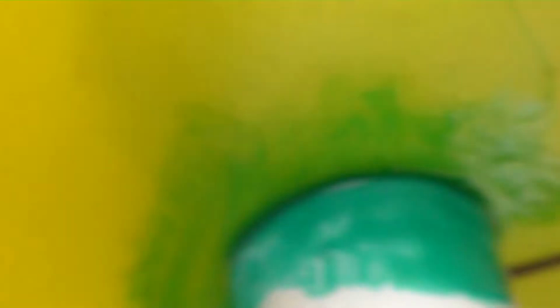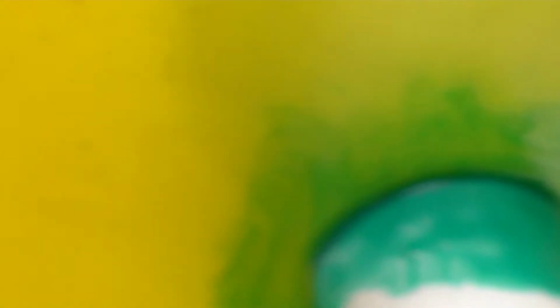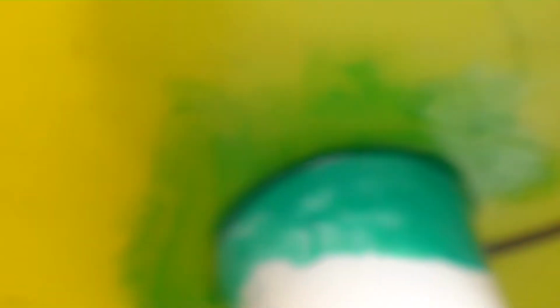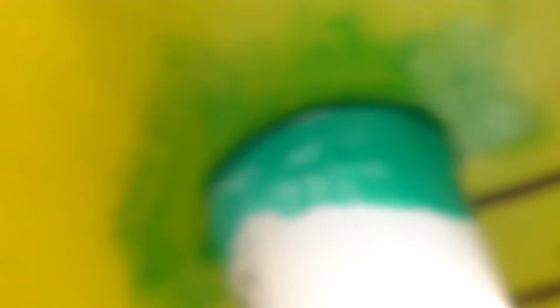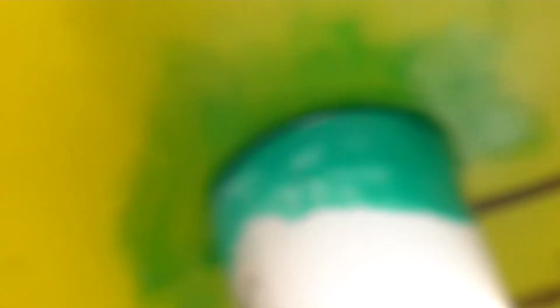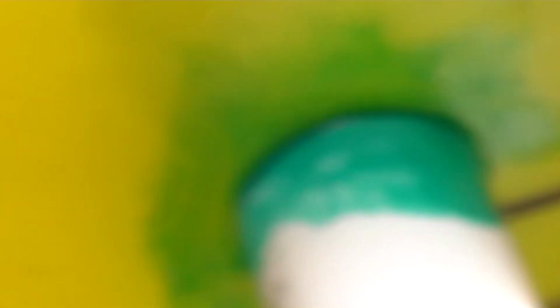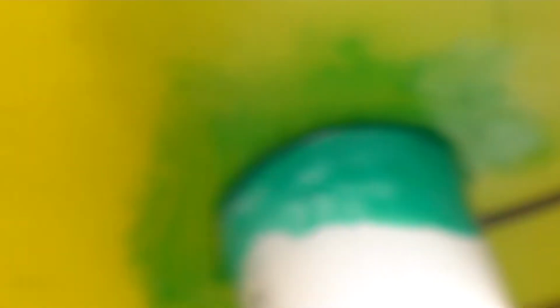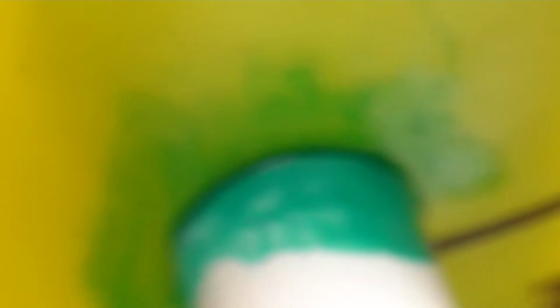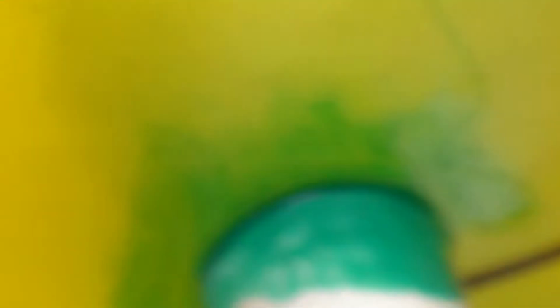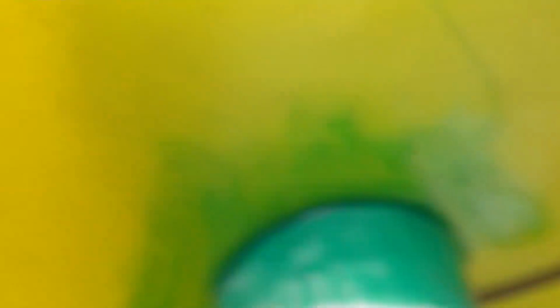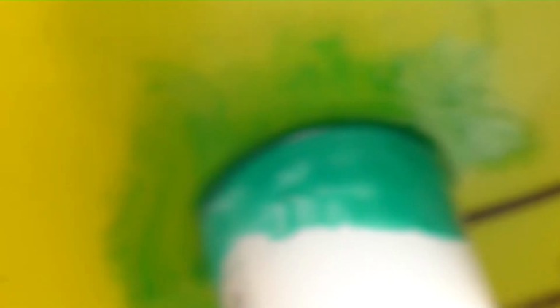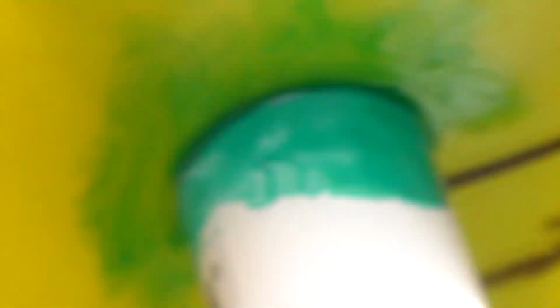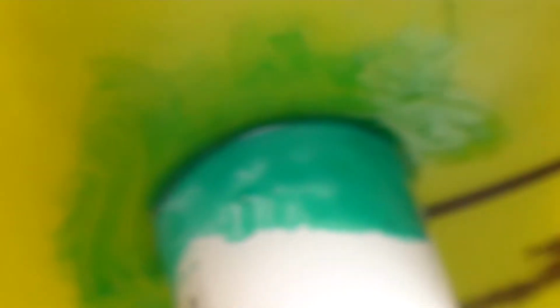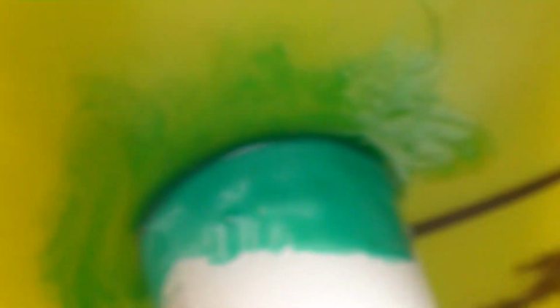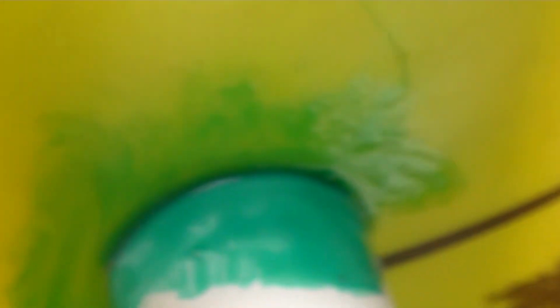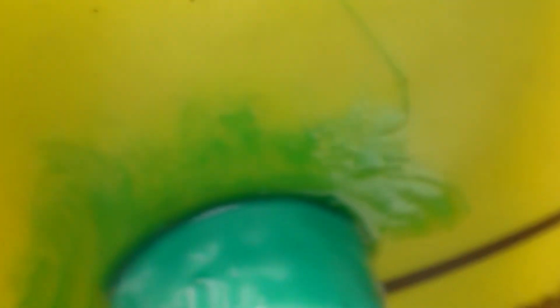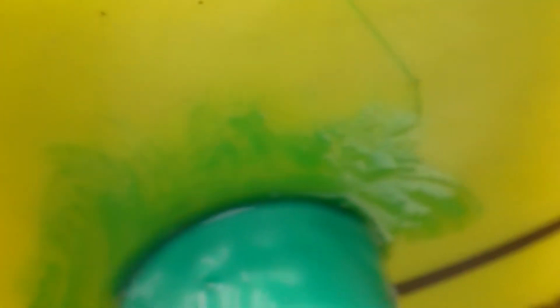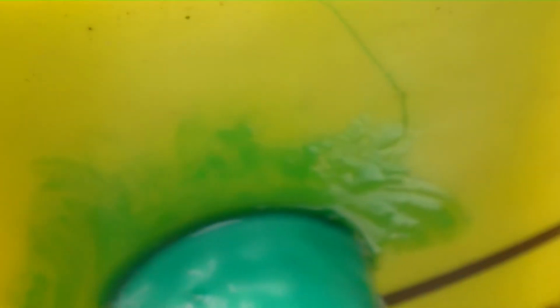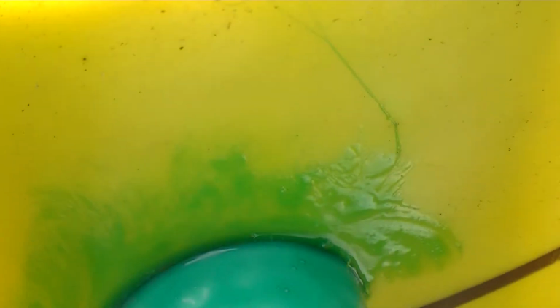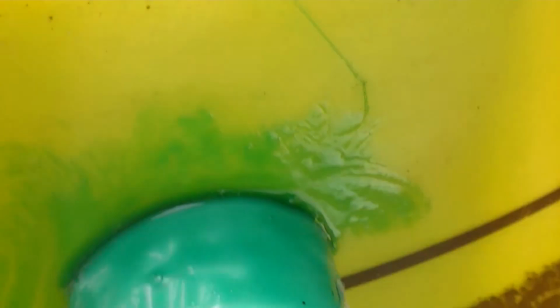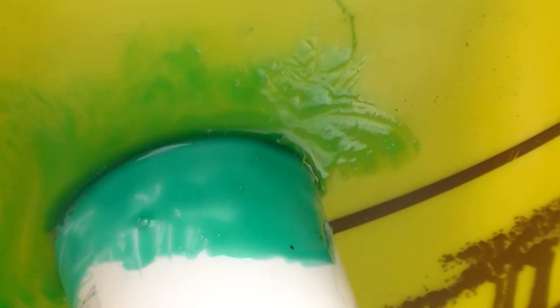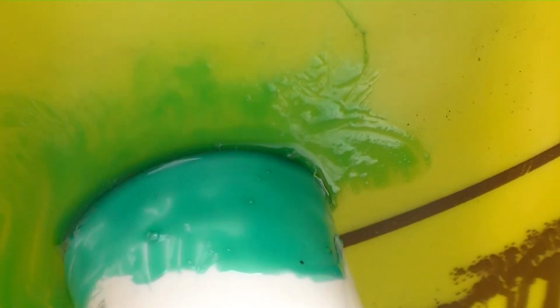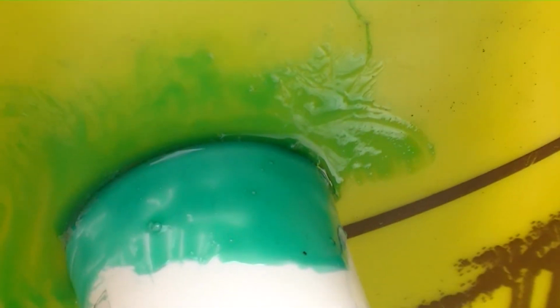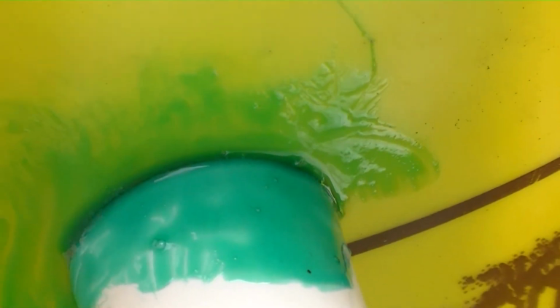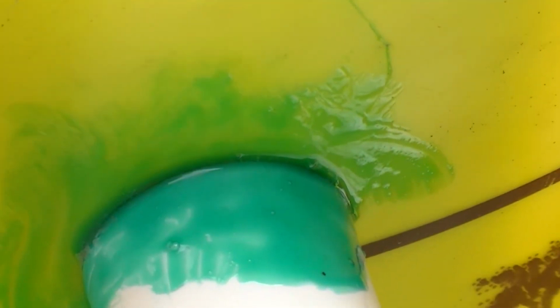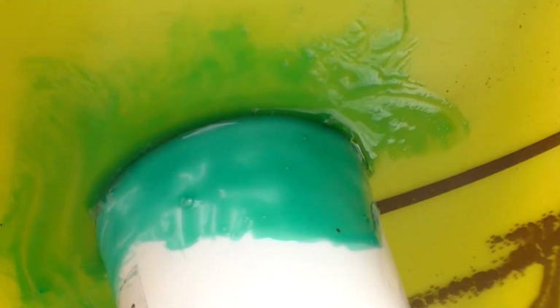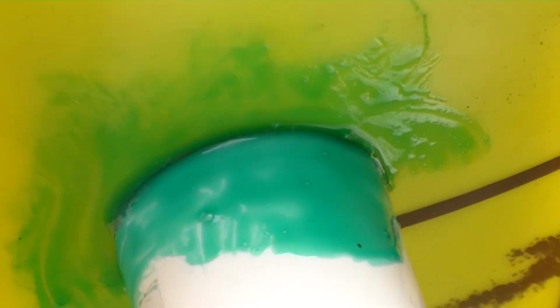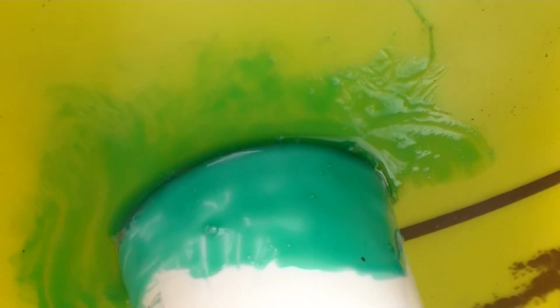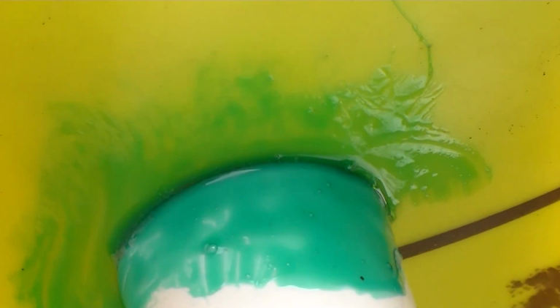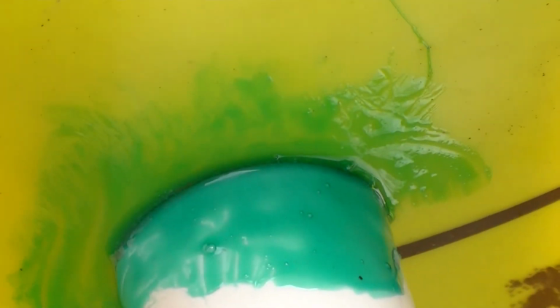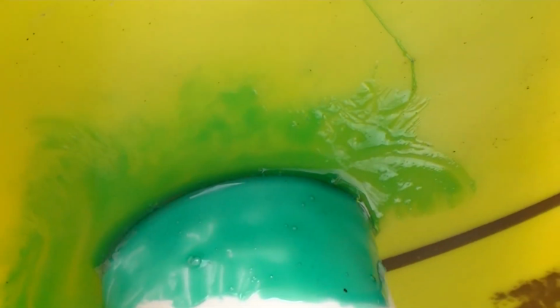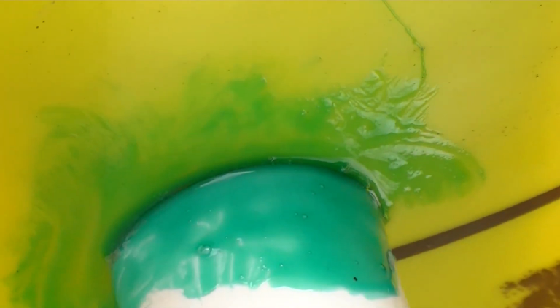Now if I just let that dry there for a while, that will be as watertight as needed. I can put a second coat on if I need to, but that's the way to cure a leak.